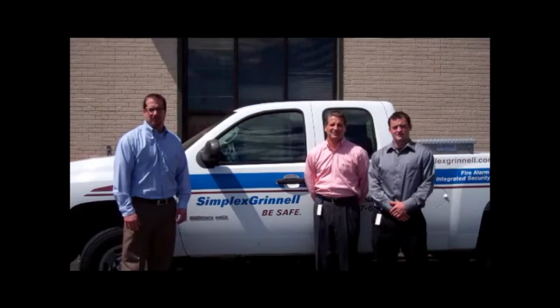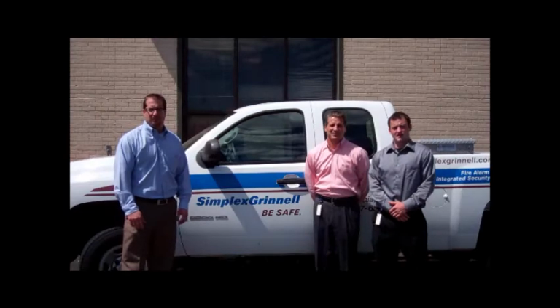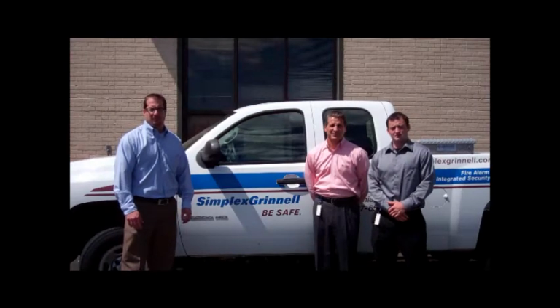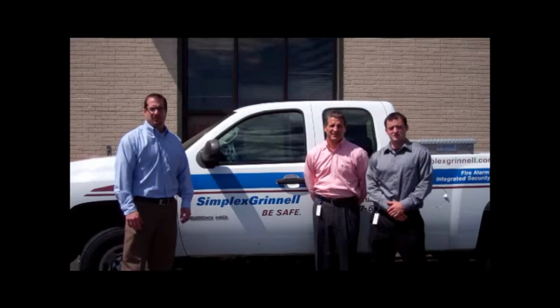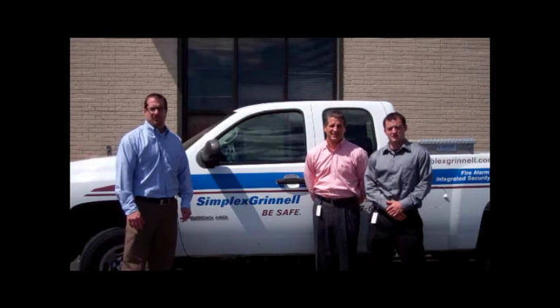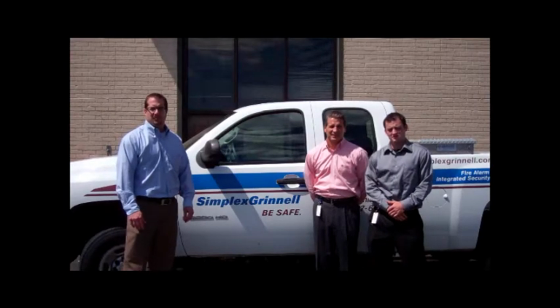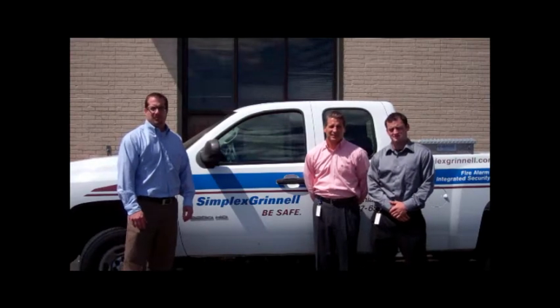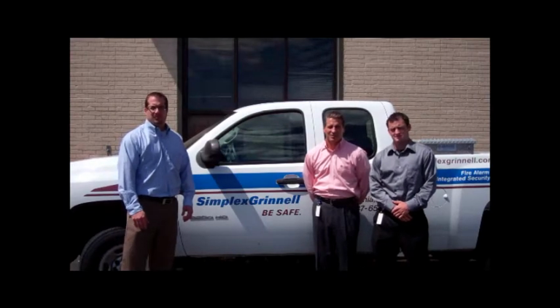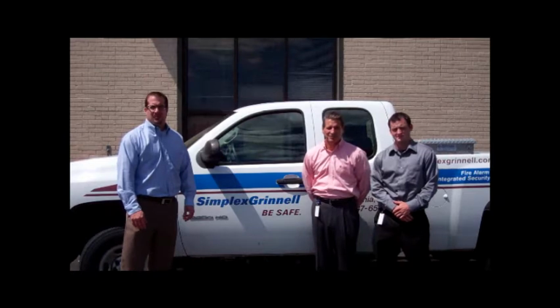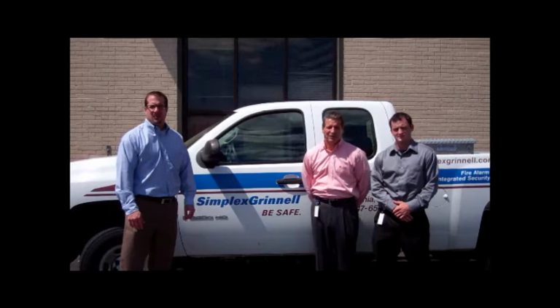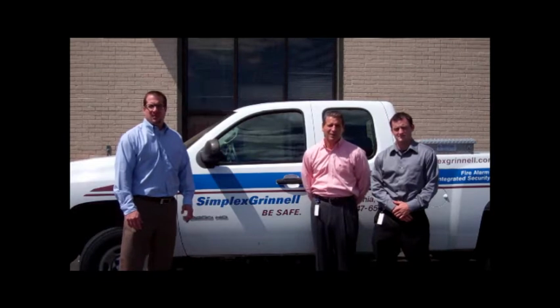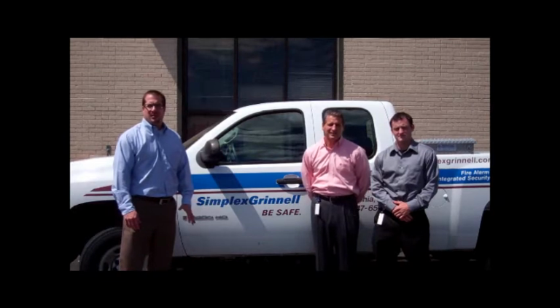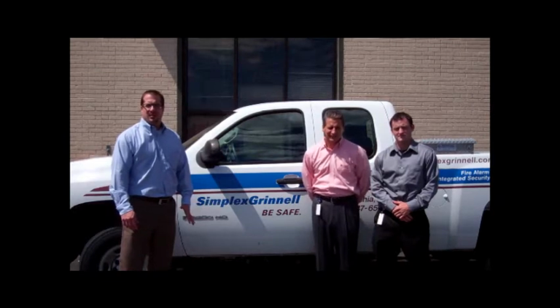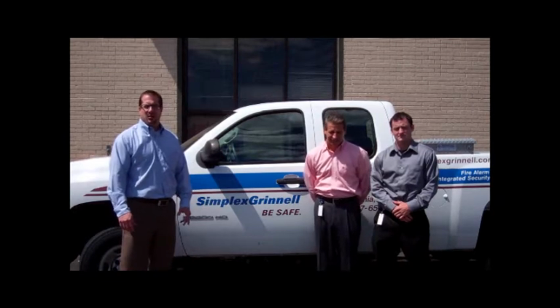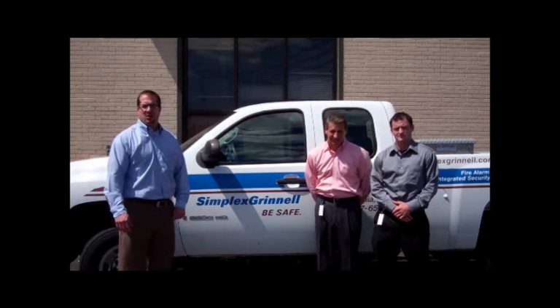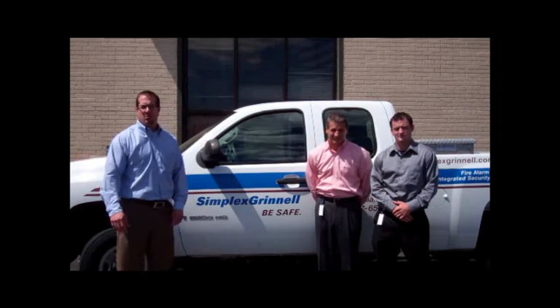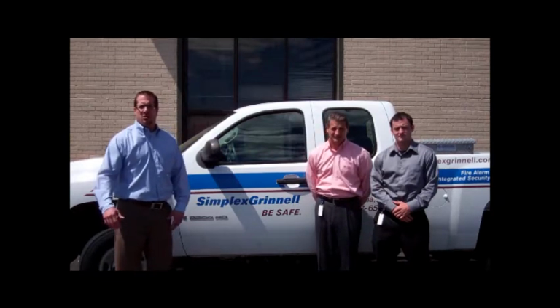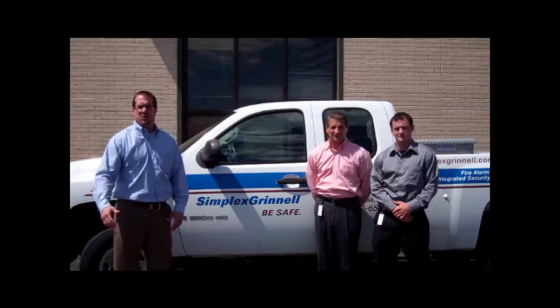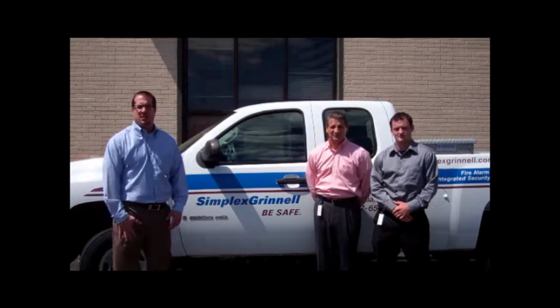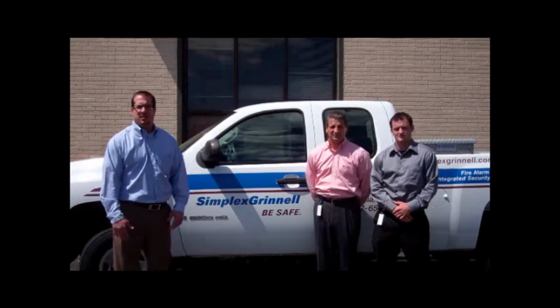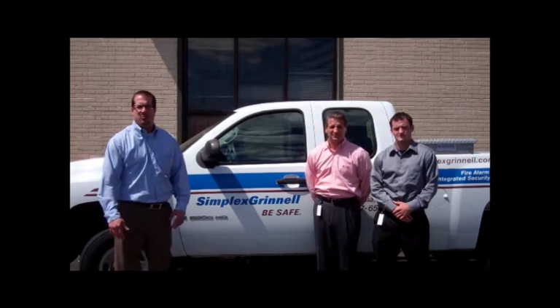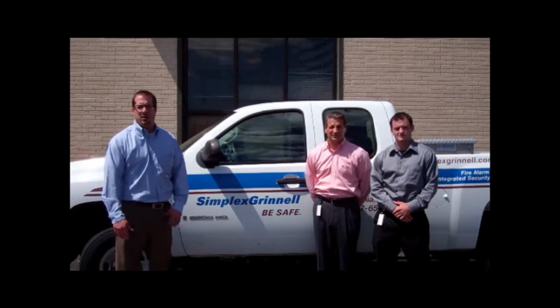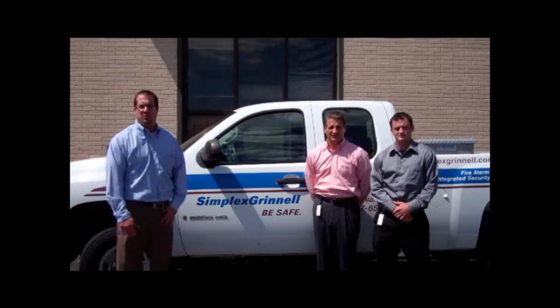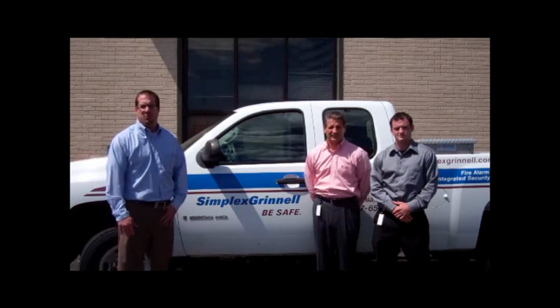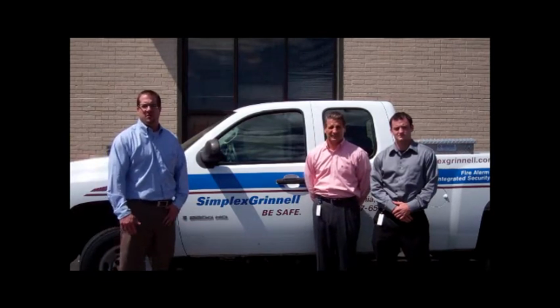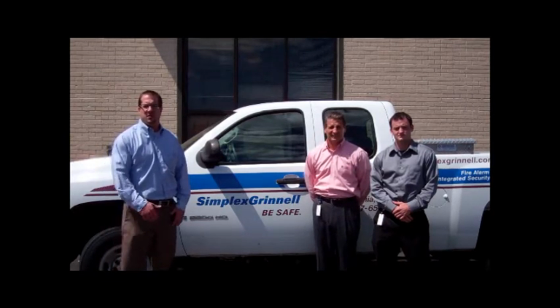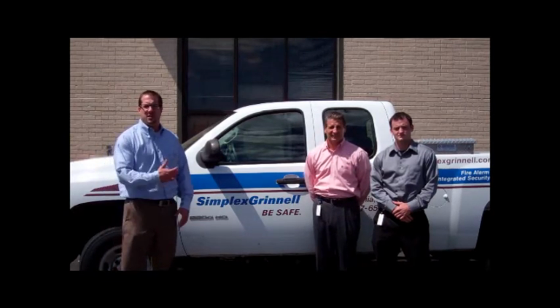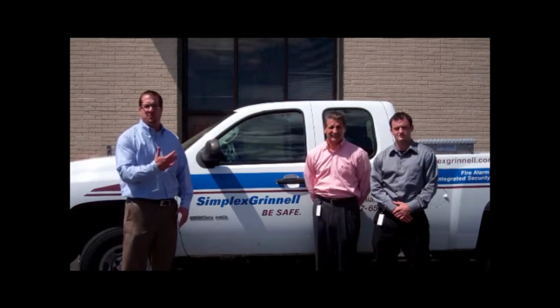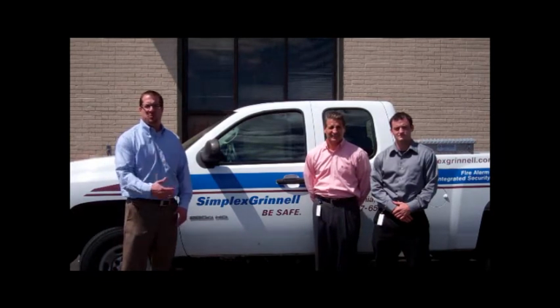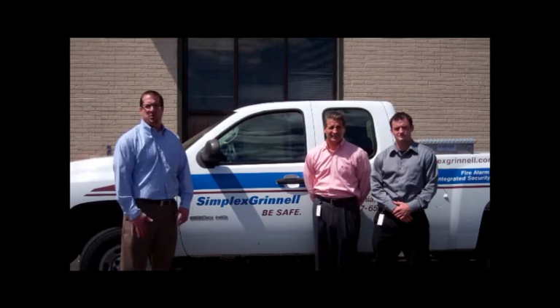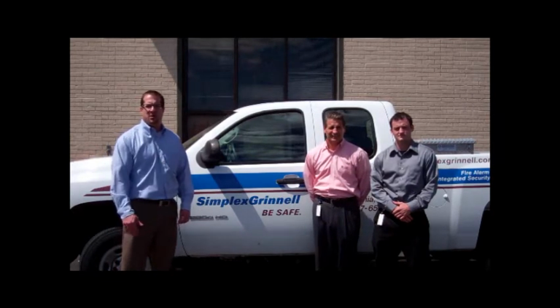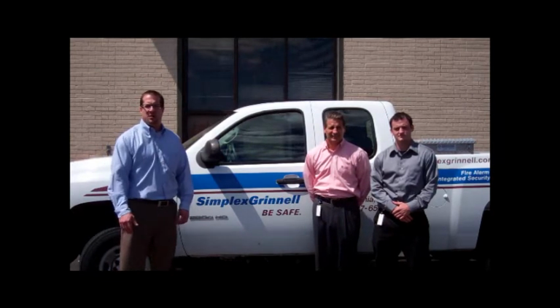Hi, I'm Mike O'Donnell. Hello, I'm John Watson. And hello, I'm Michael Krzyzewski, and we are your Philadelphia team for Simplex Grinnell.